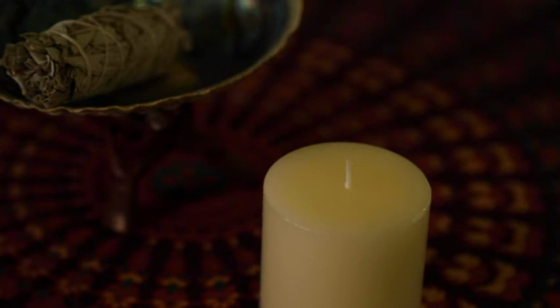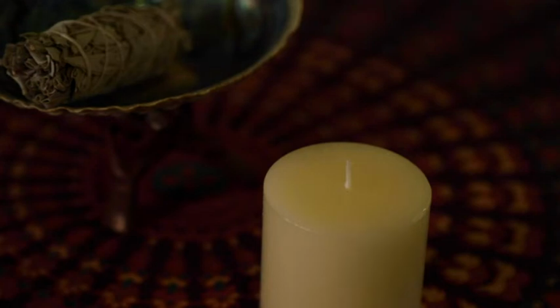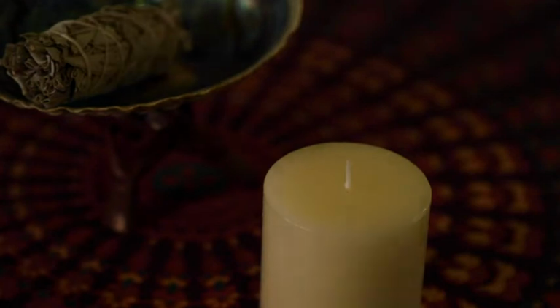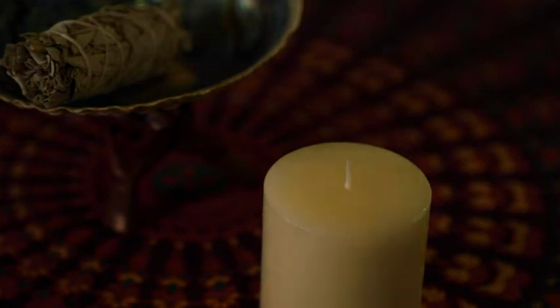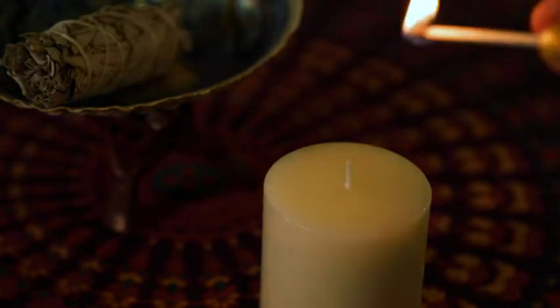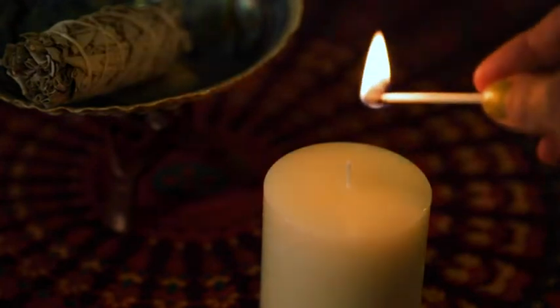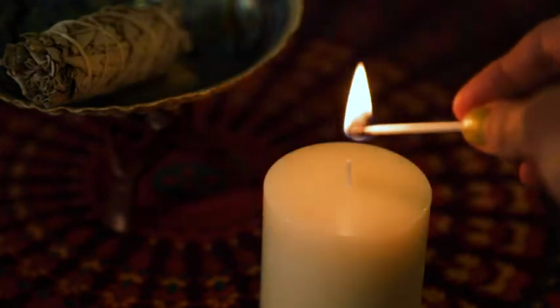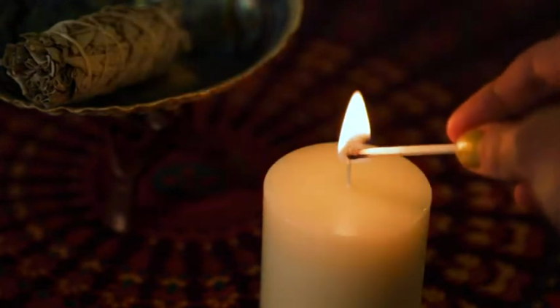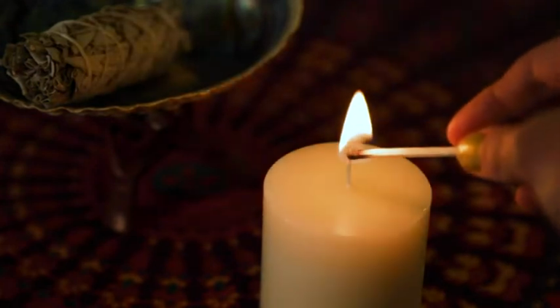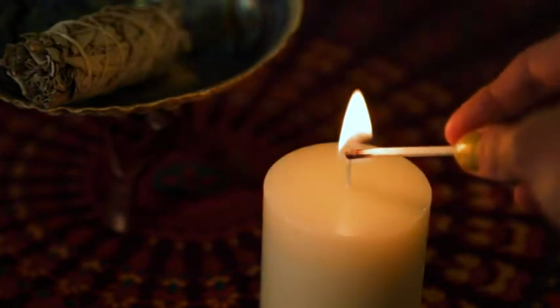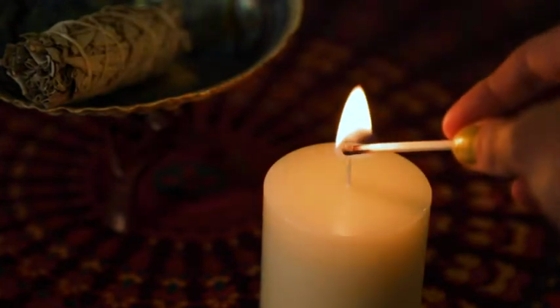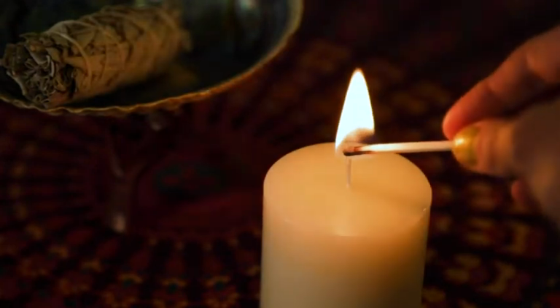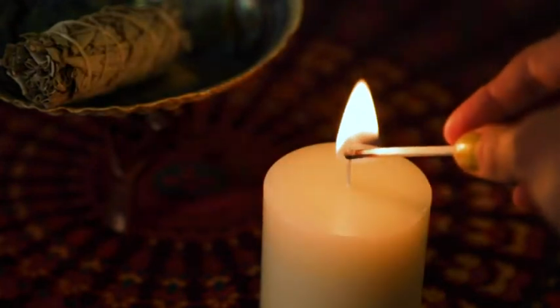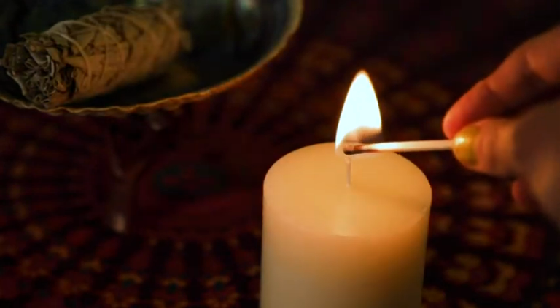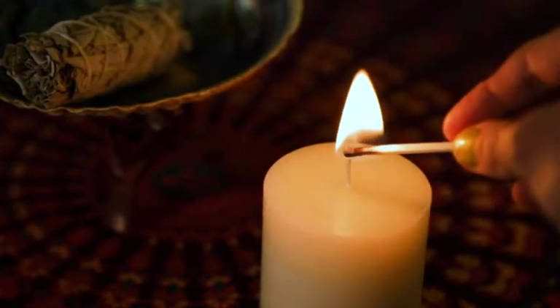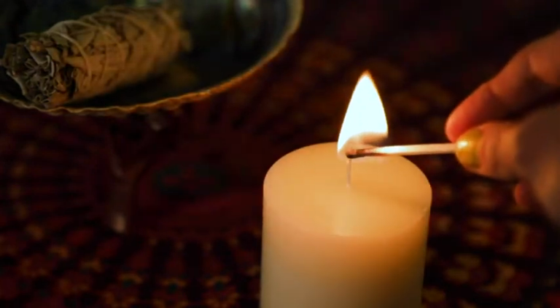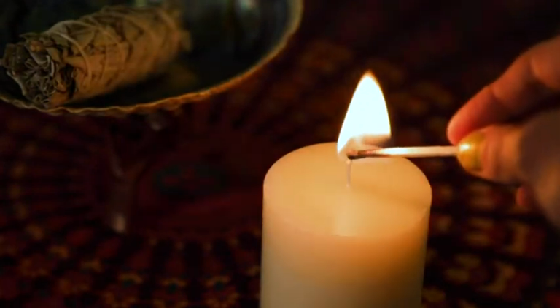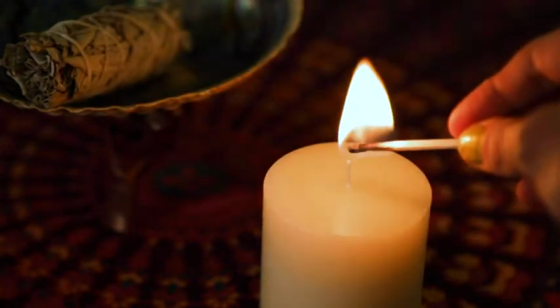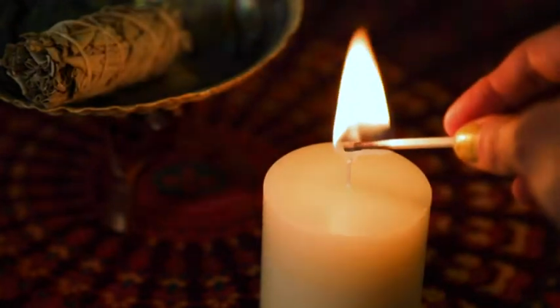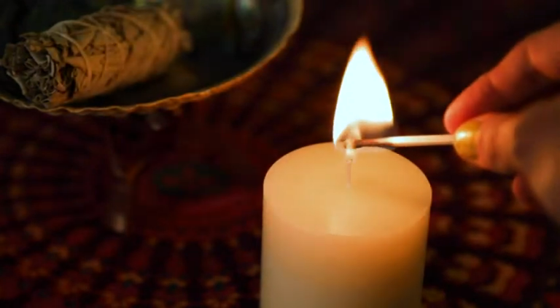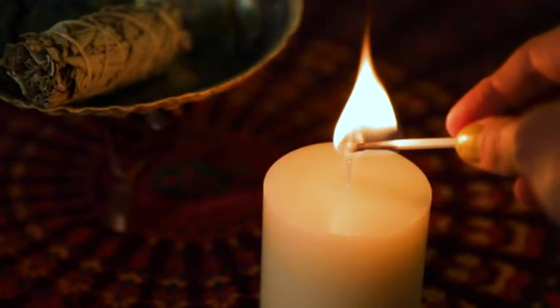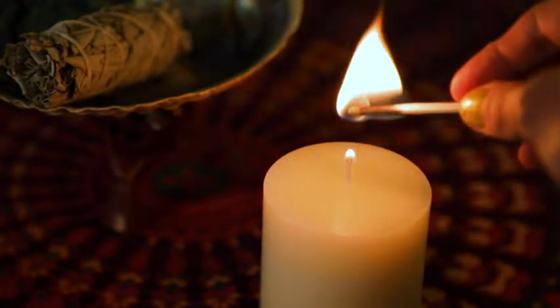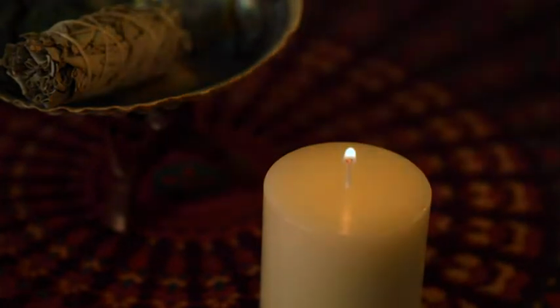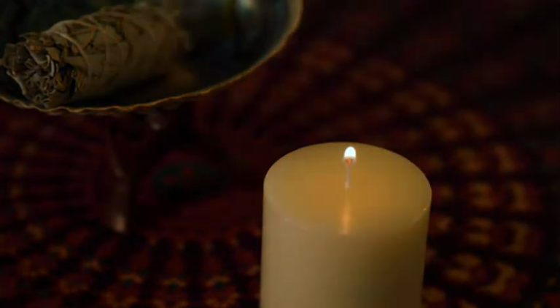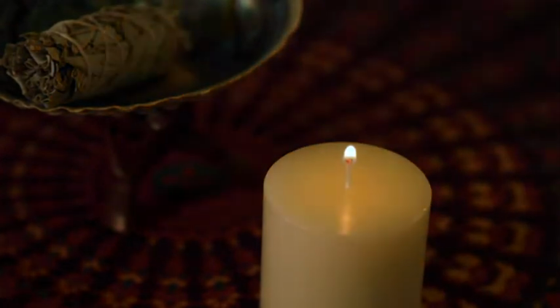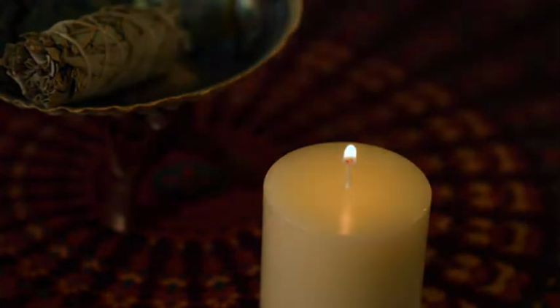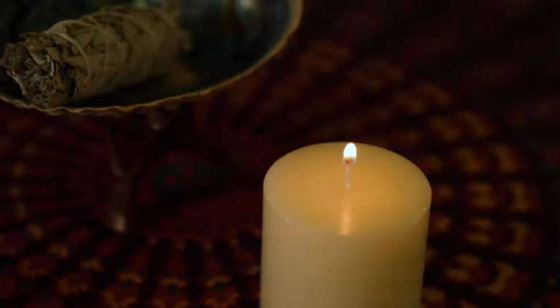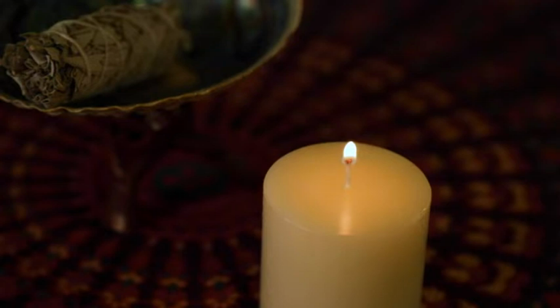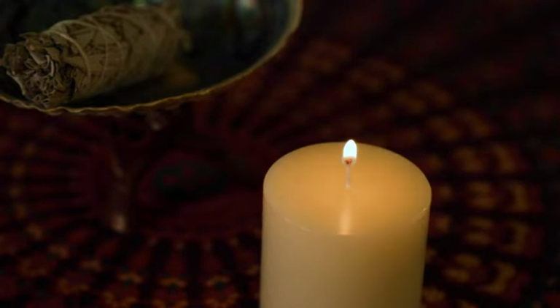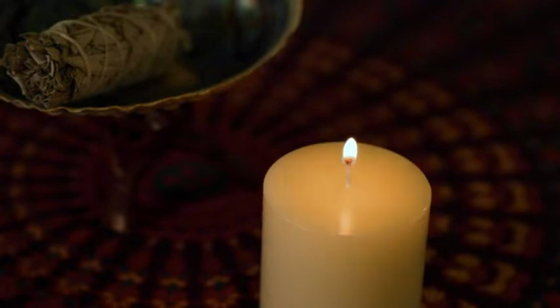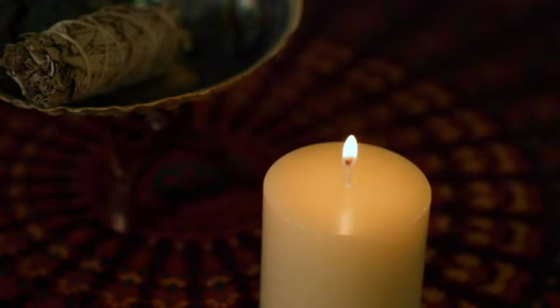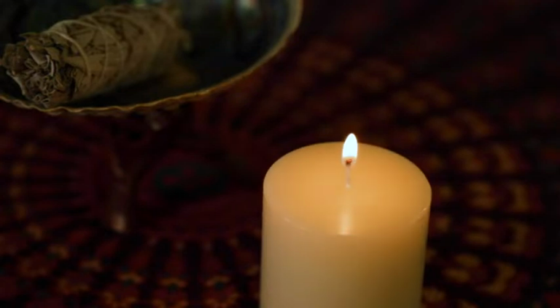In this video, we'll cover the fundamentals of lighting your smudge tools and effectively smudging your space.